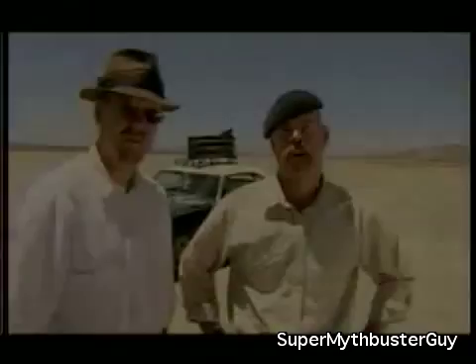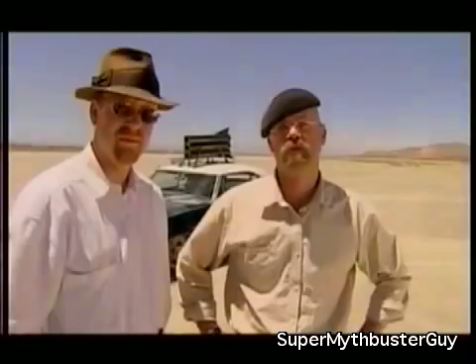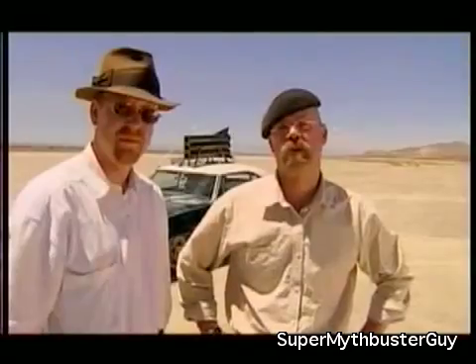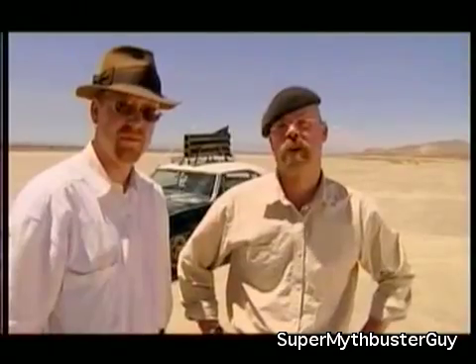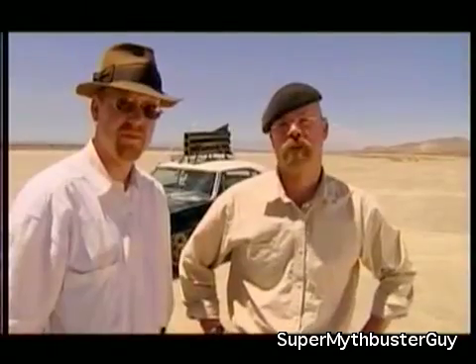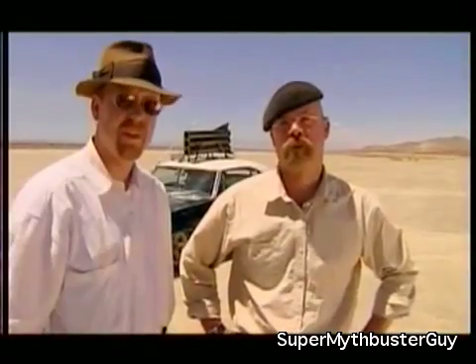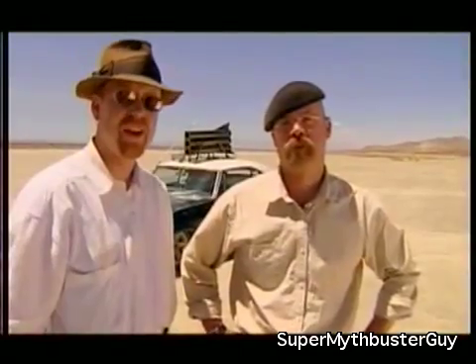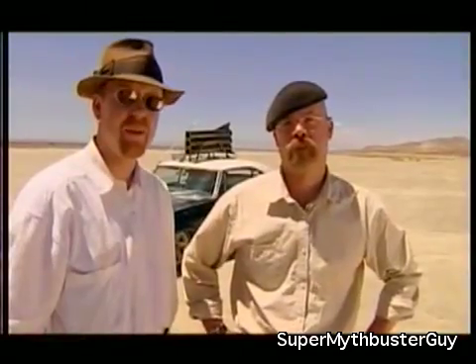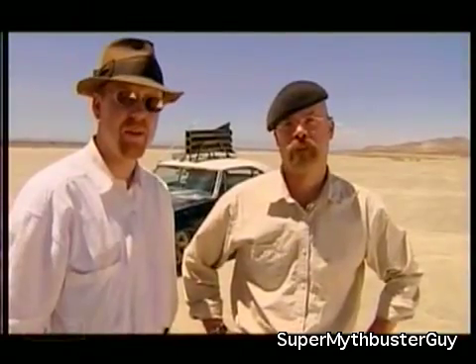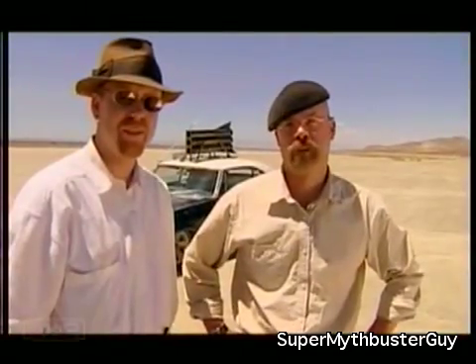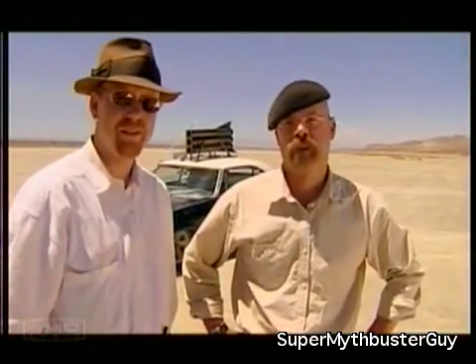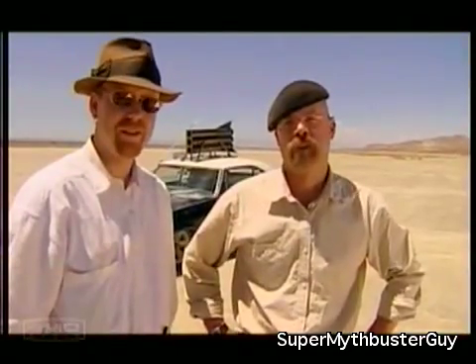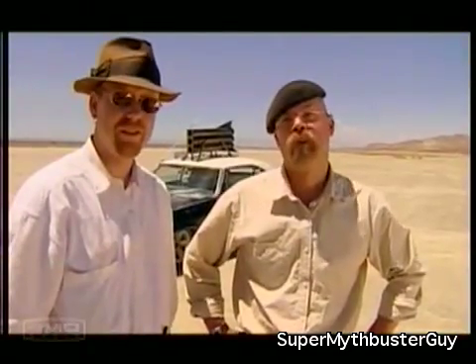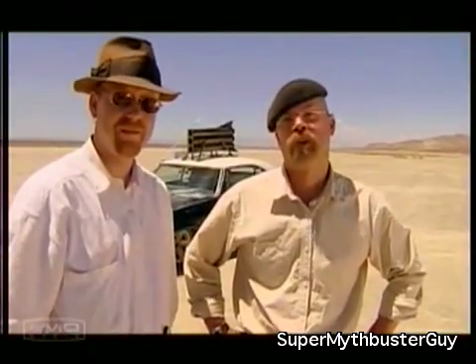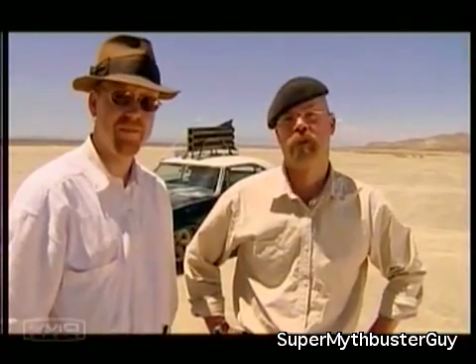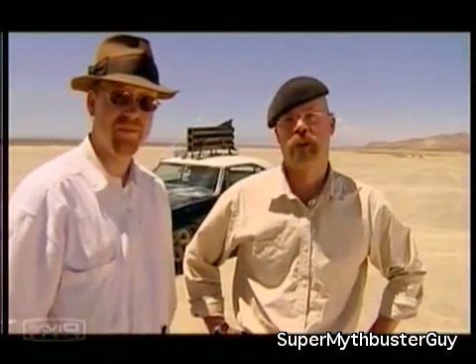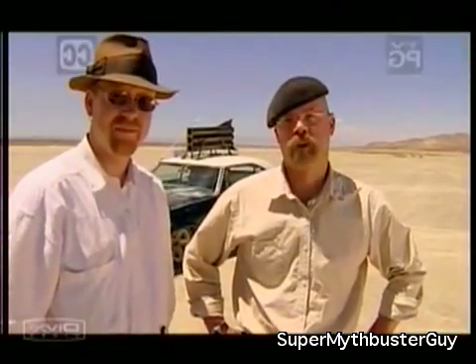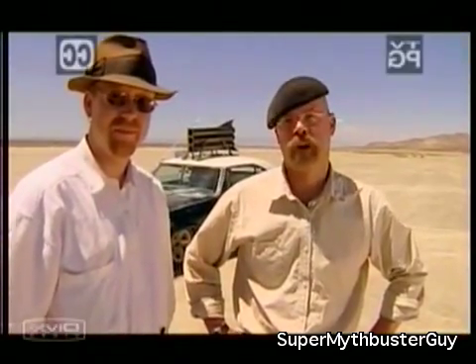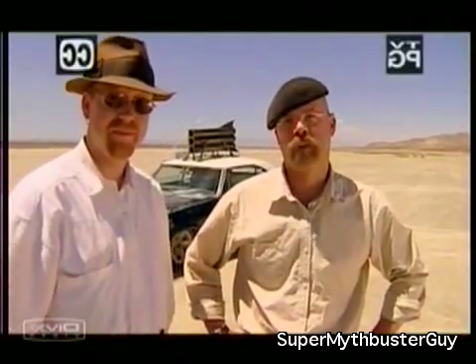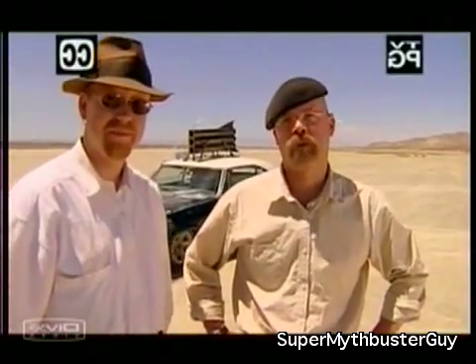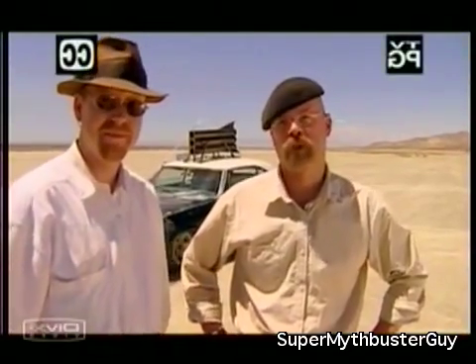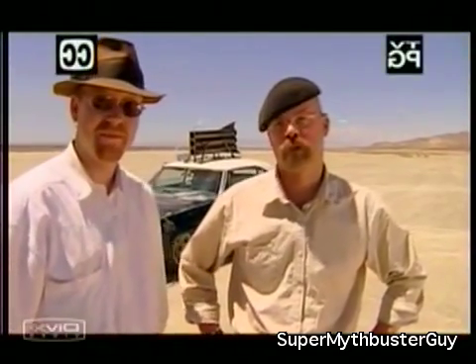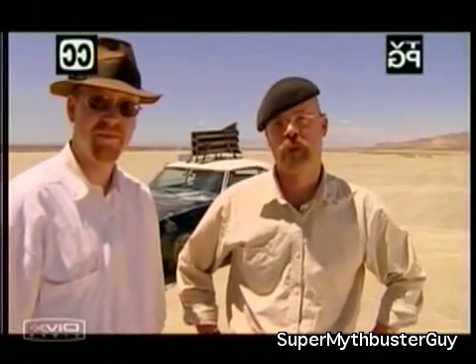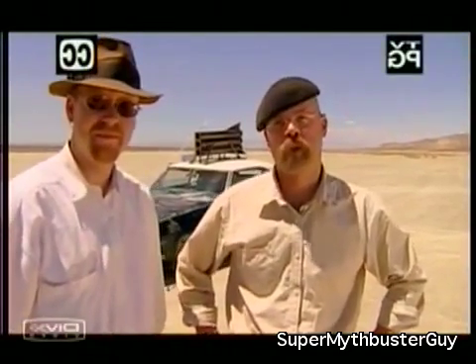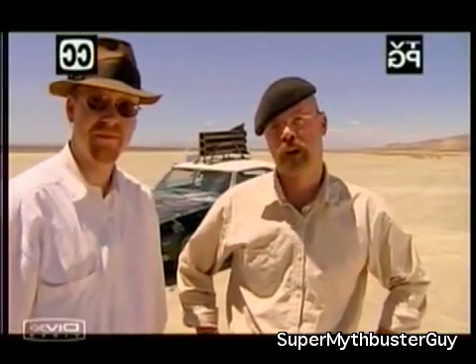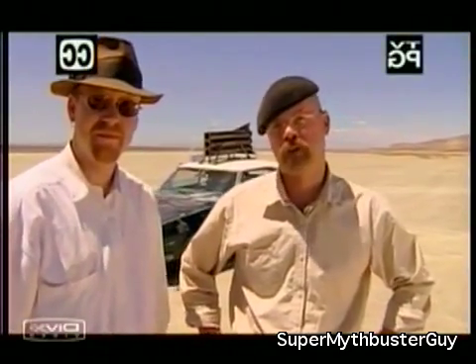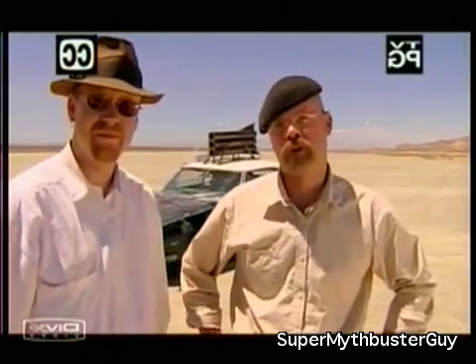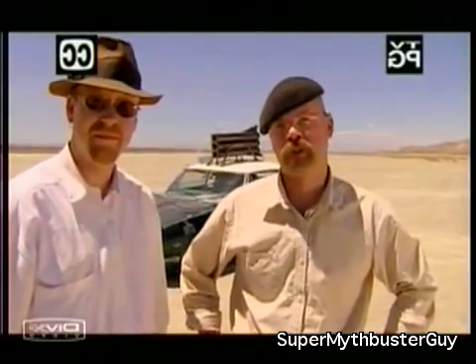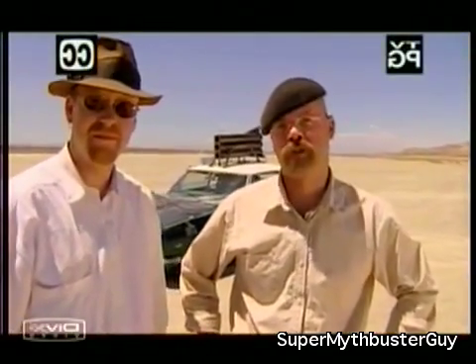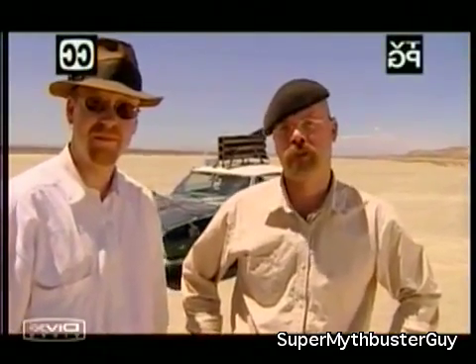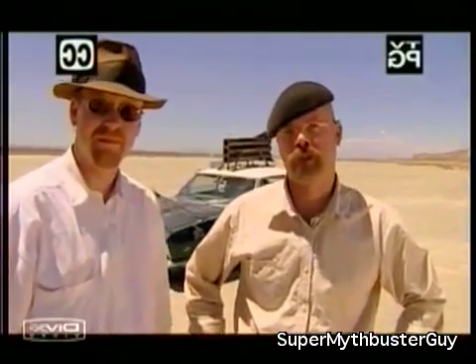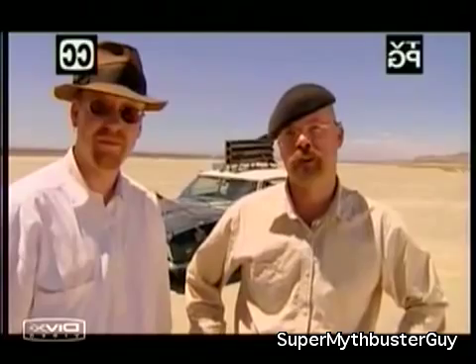I'm Jamie Heineman and I'm Adam Savage. We're going to find out what happens when you strap a rocket to a '67 Chevy.